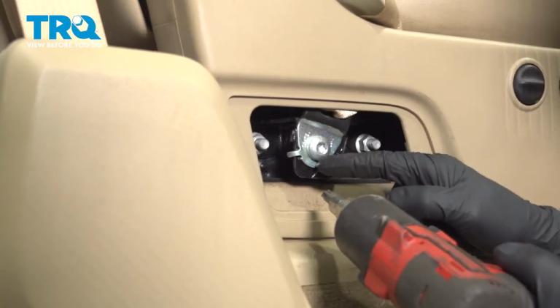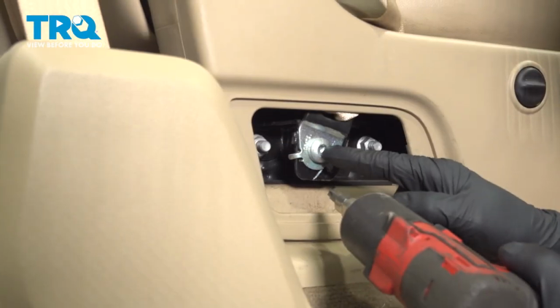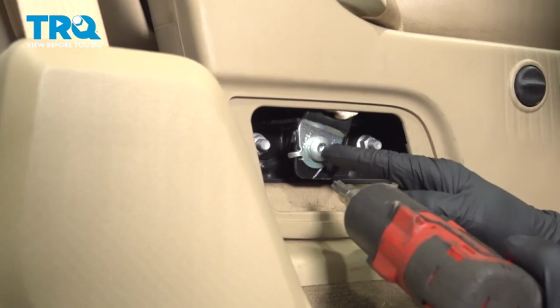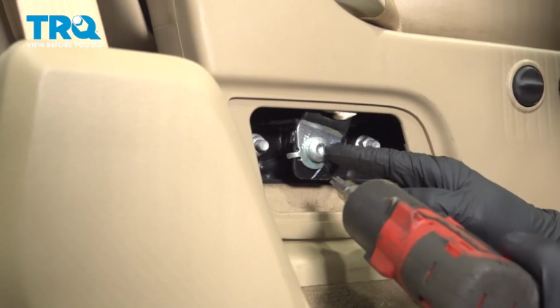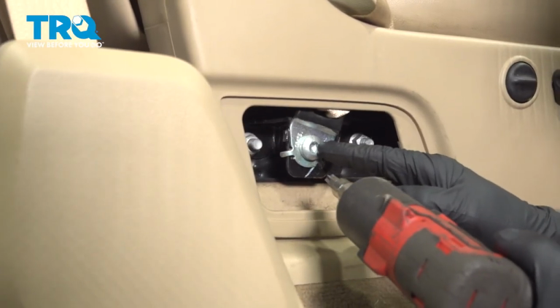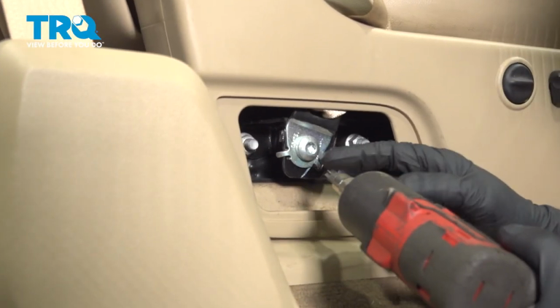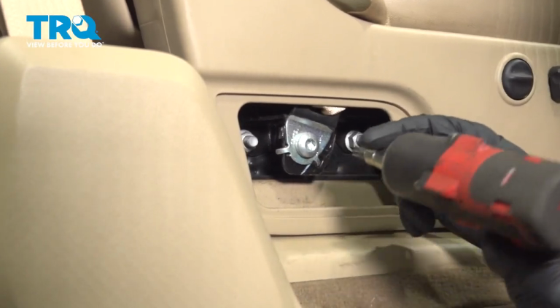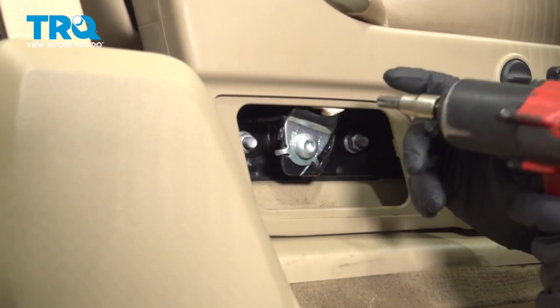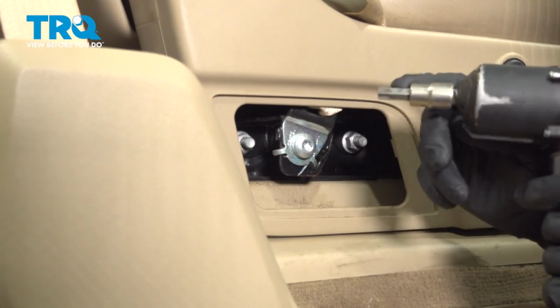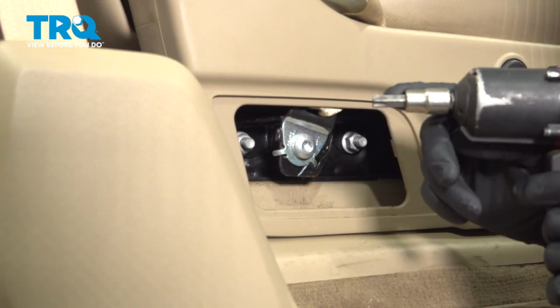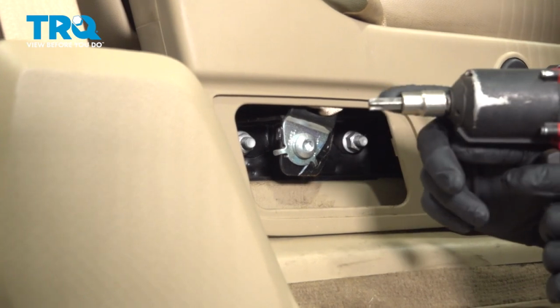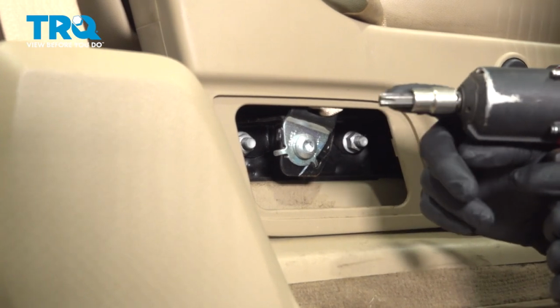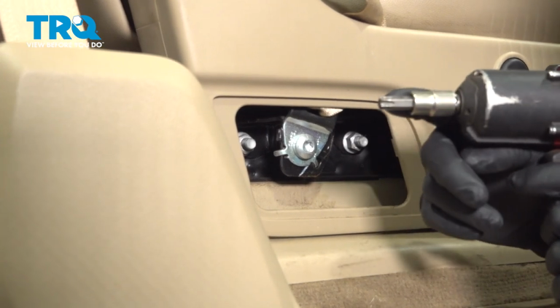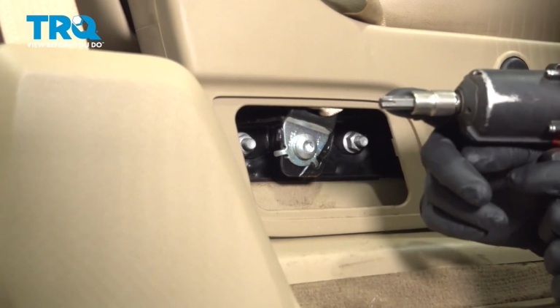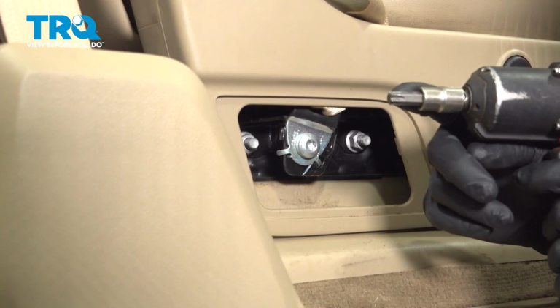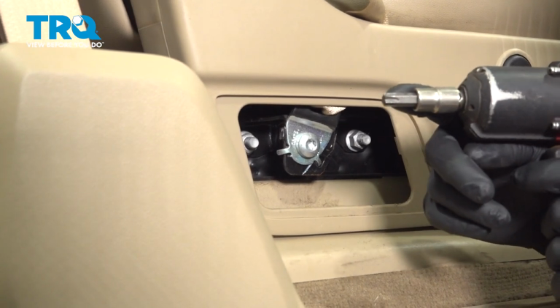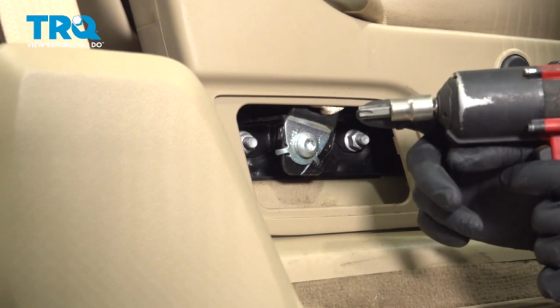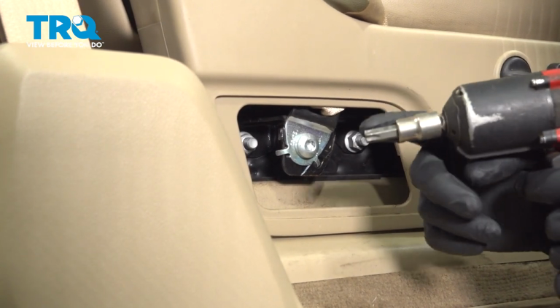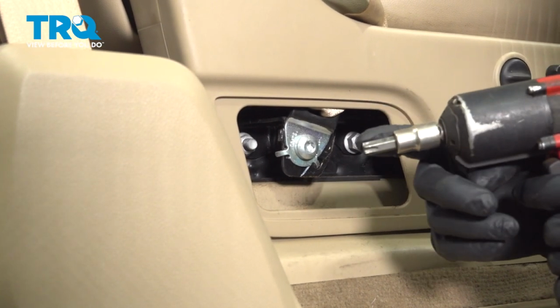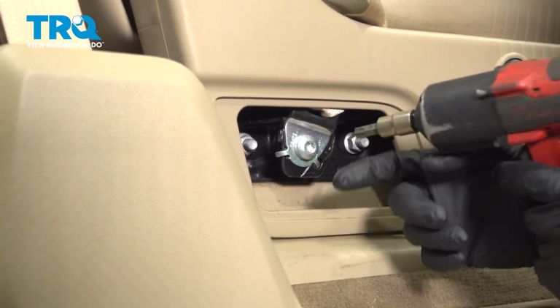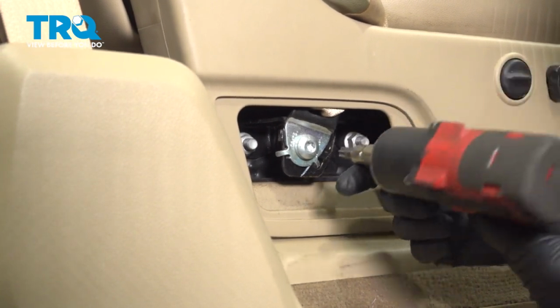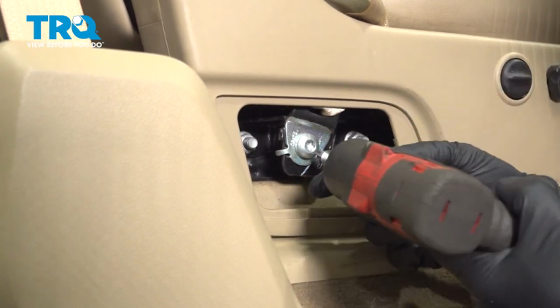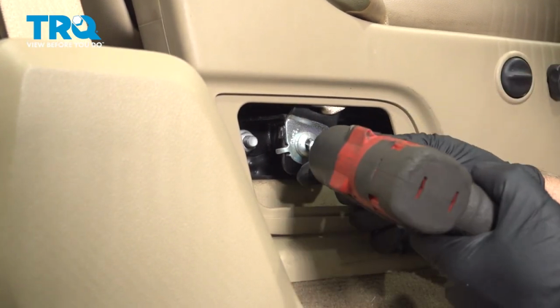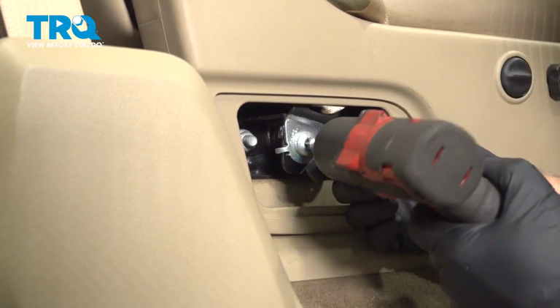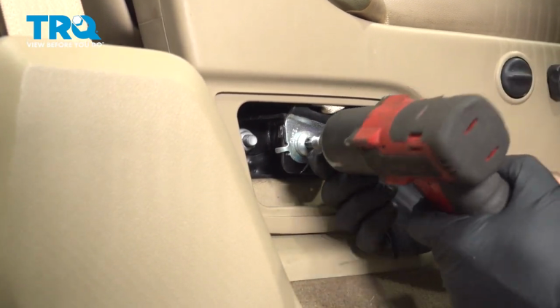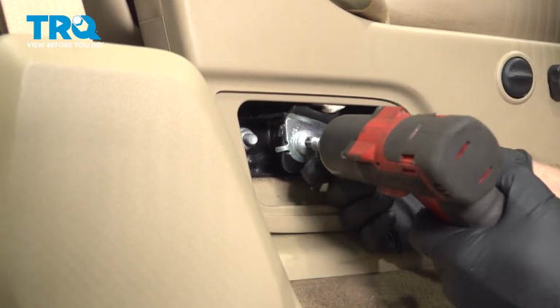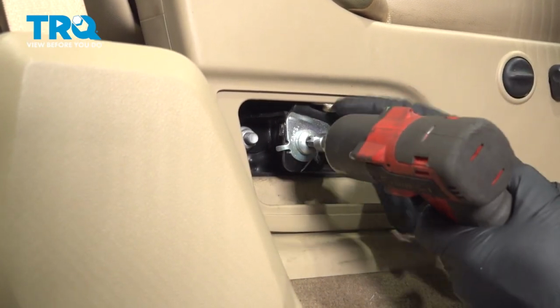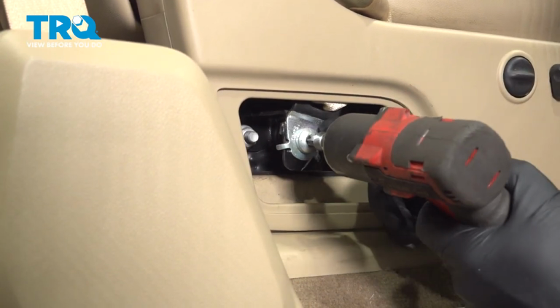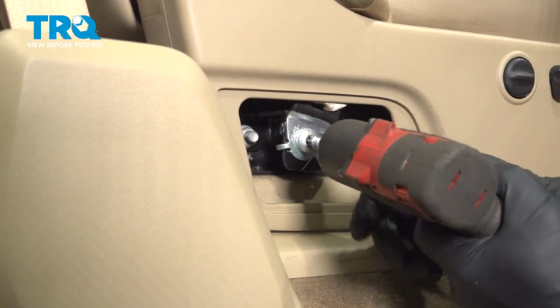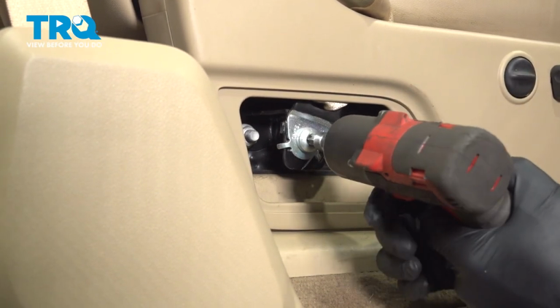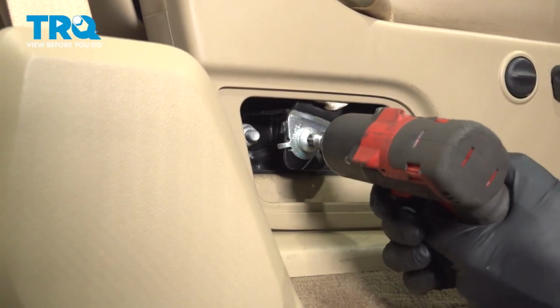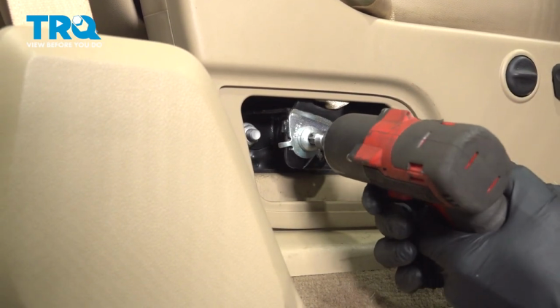Now, we wanna remove this bolt right here. Use a T50 socket. This is for the seatbelt.